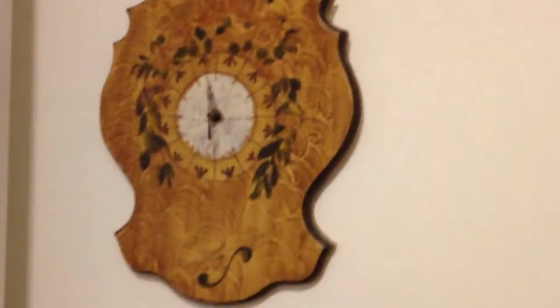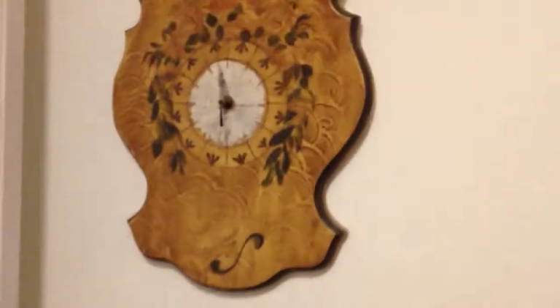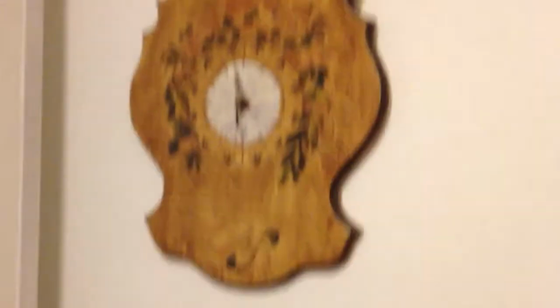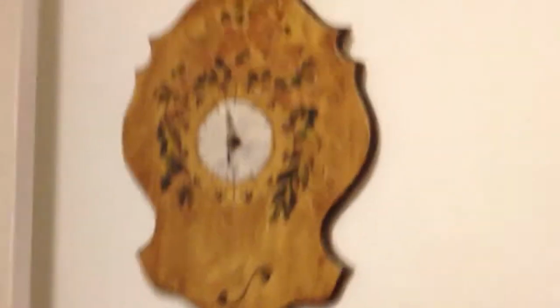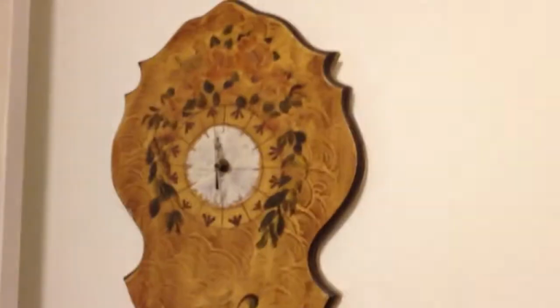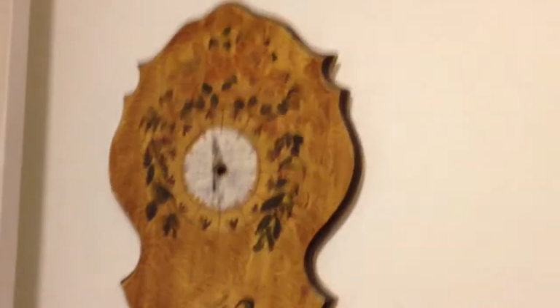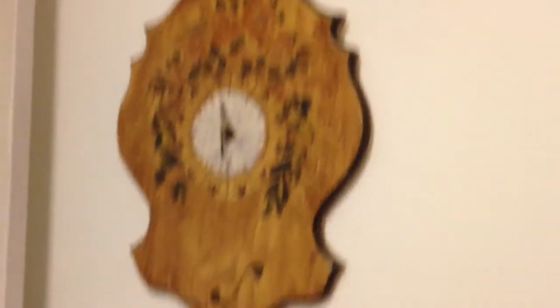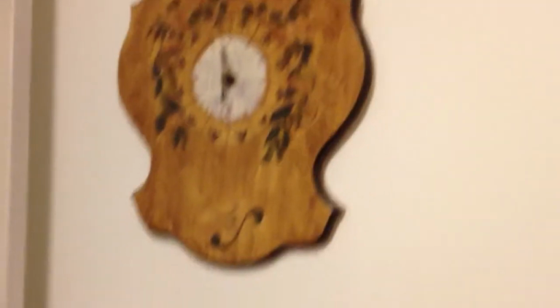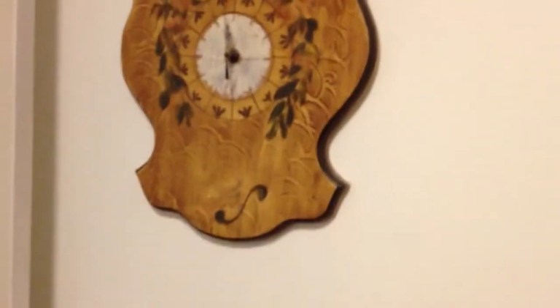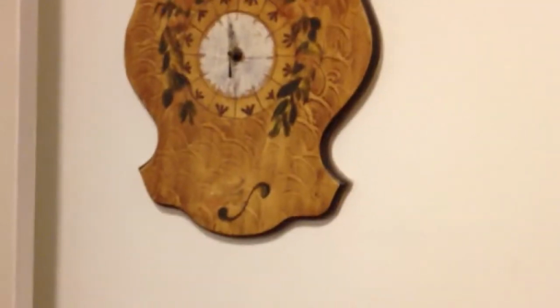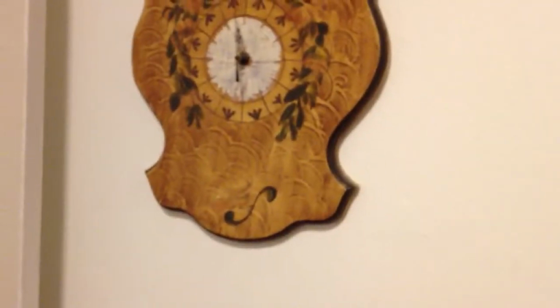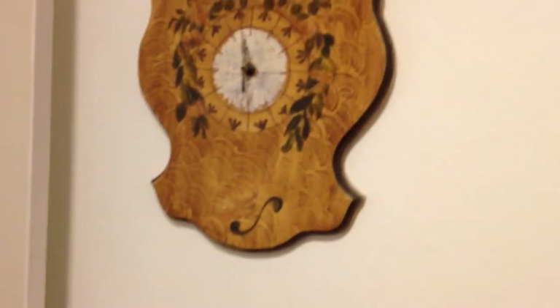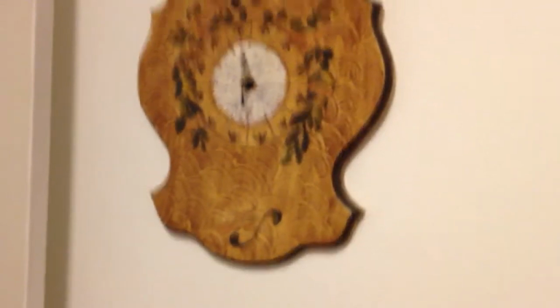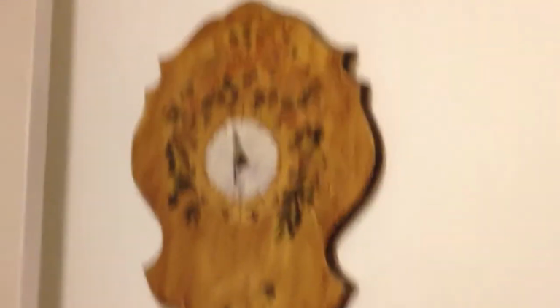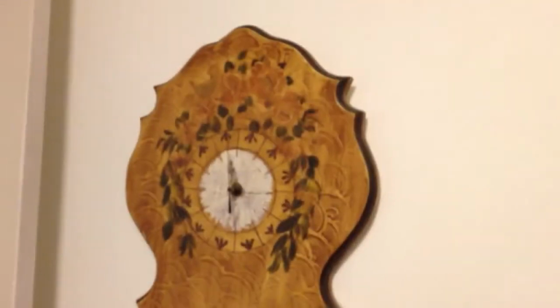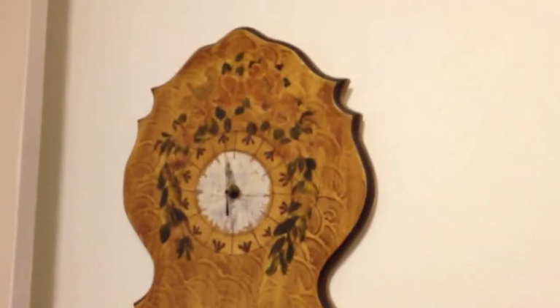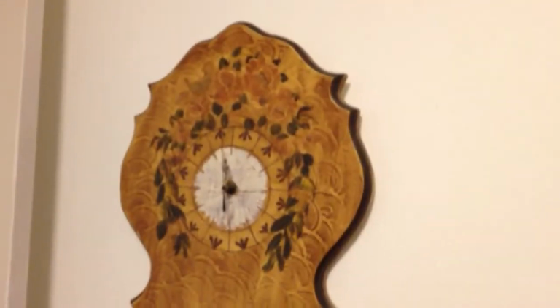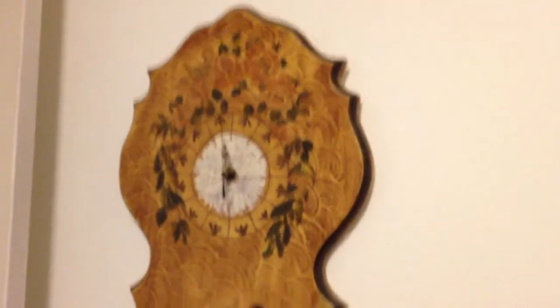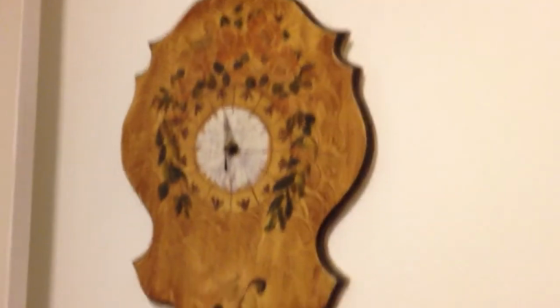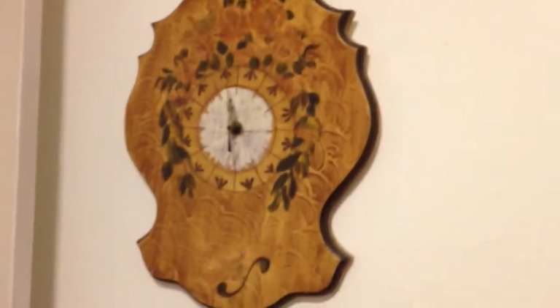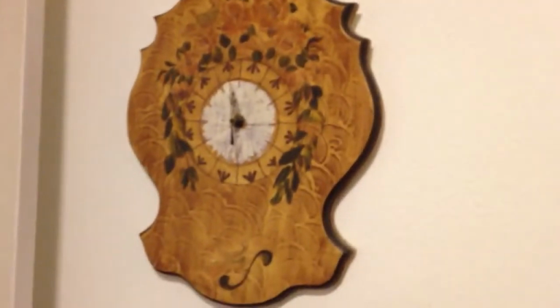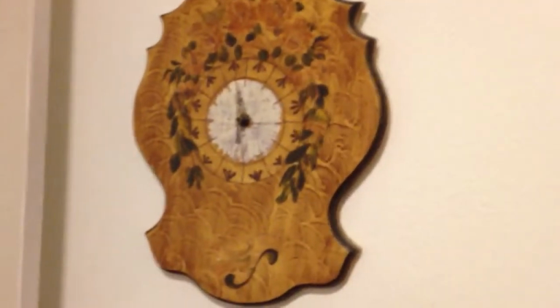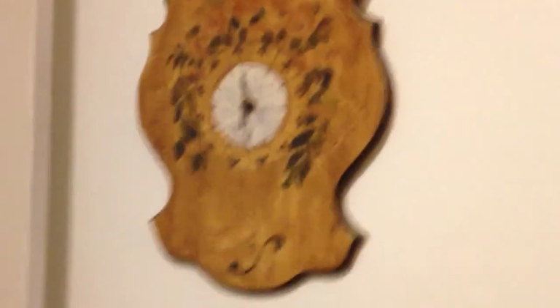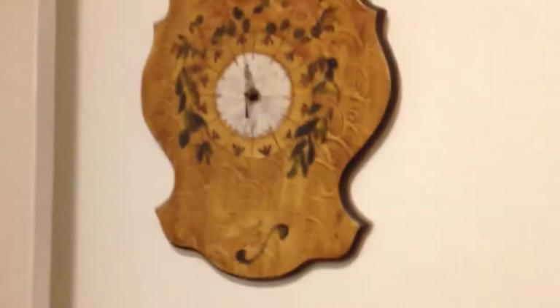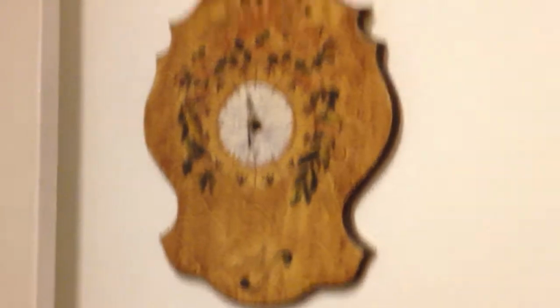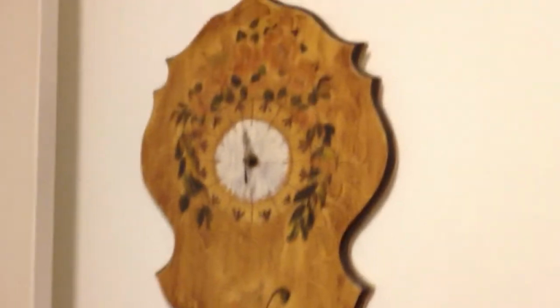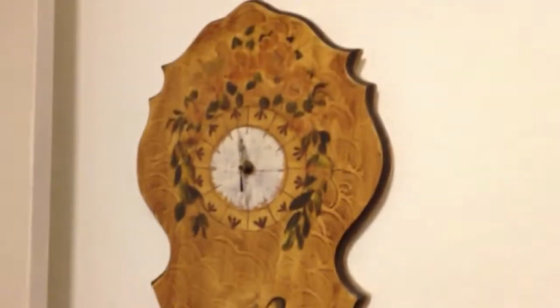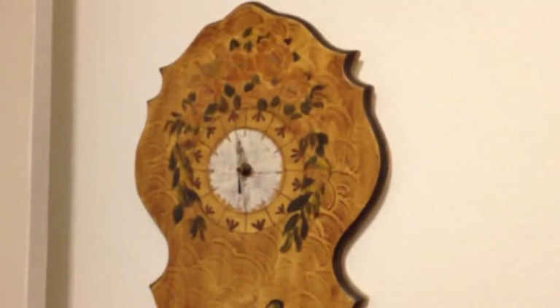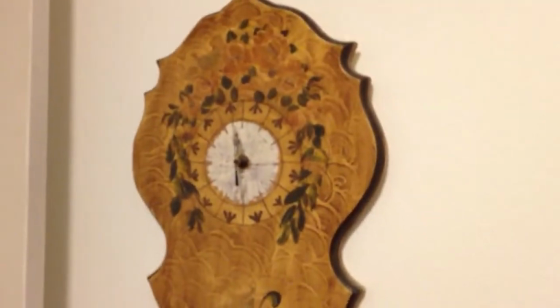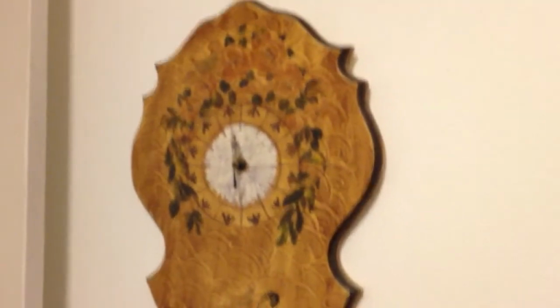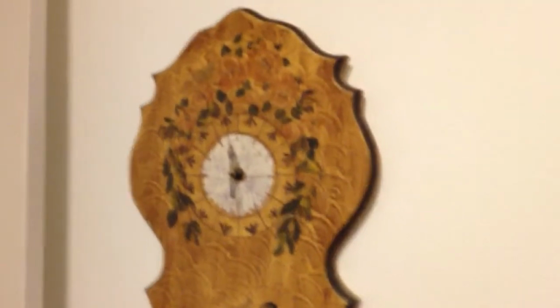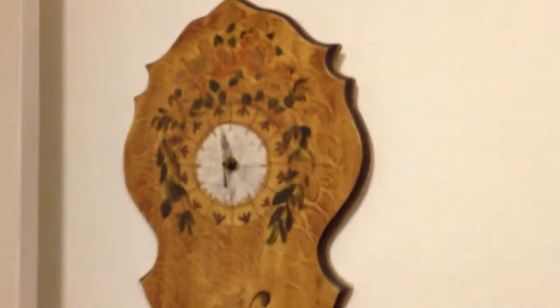Here's just another clock, not specifically mine, but just another clock.